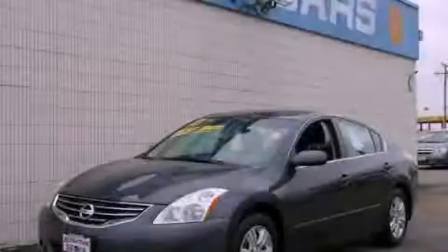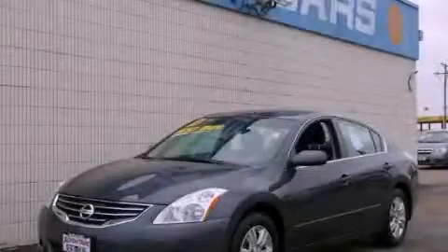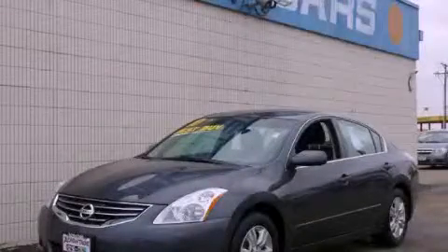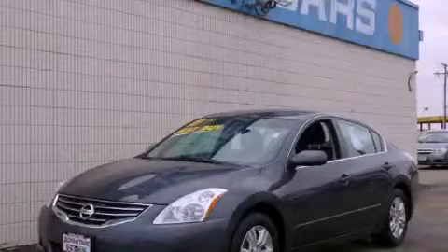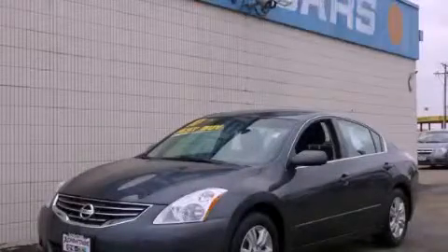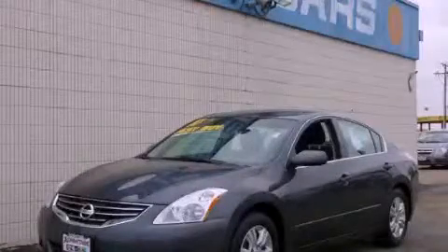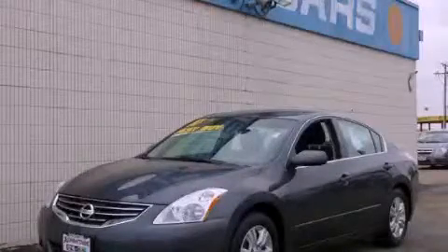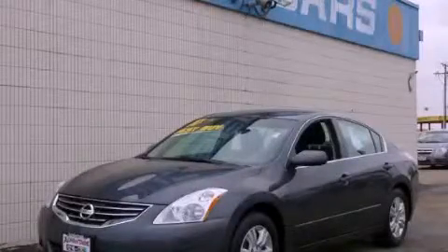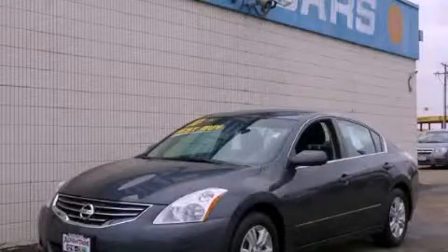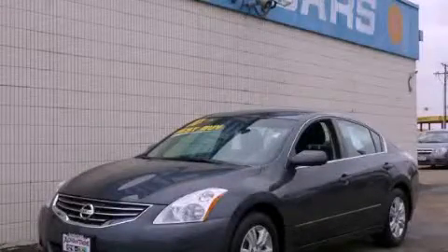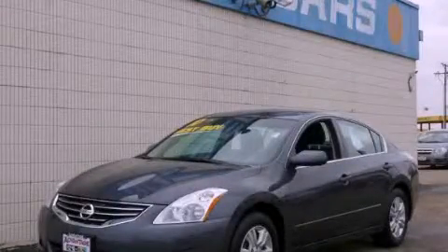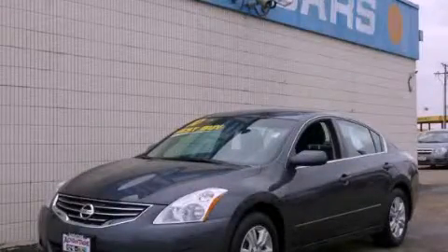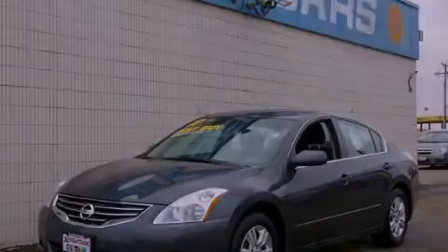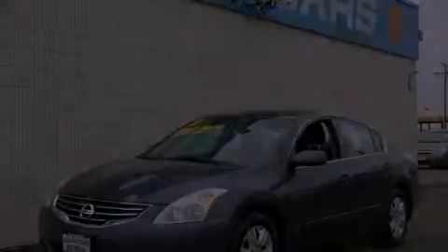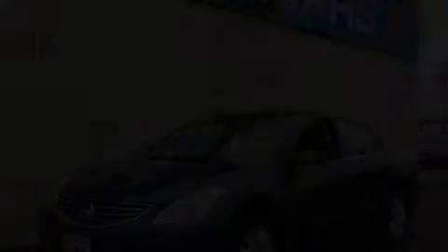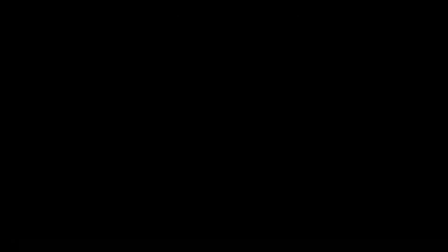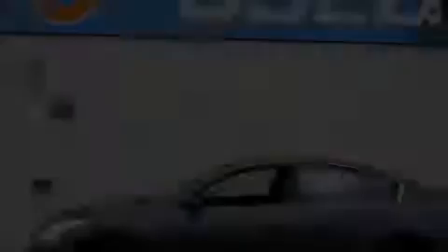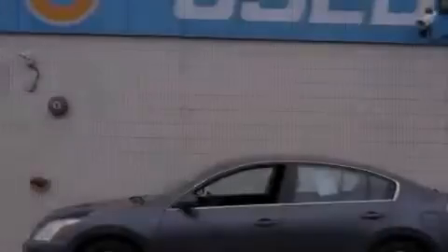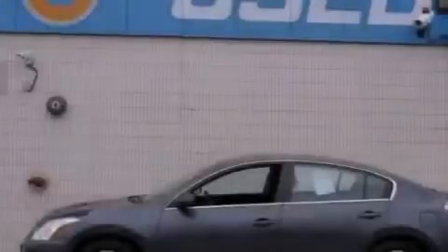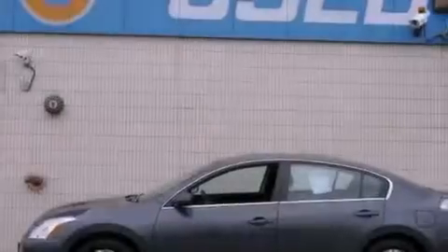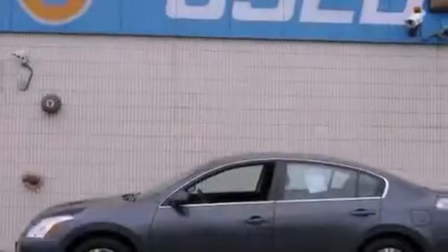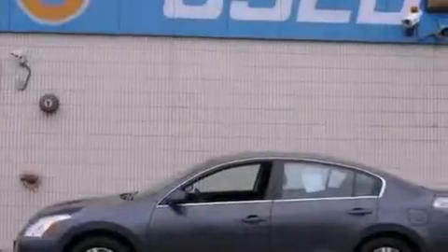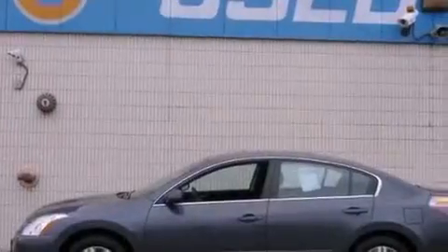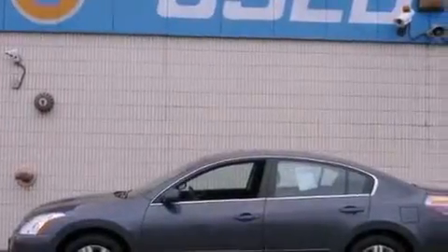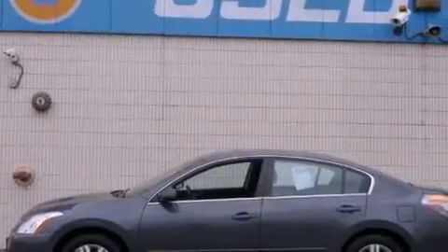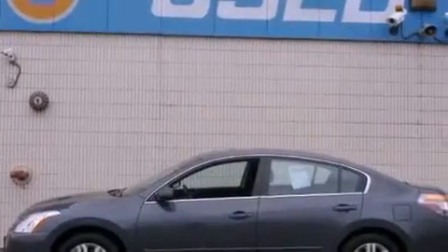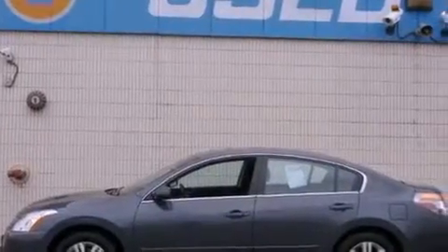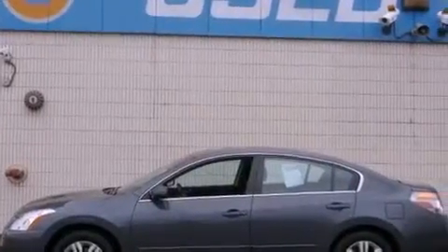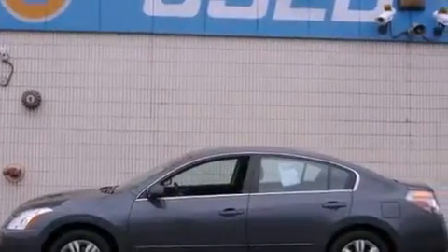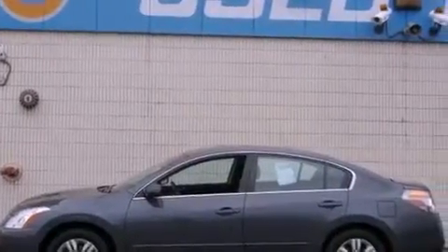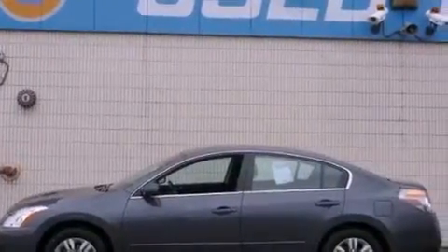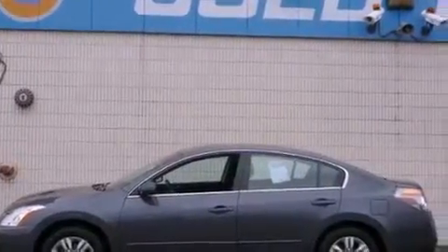This is a 2010 Nissan Altima. It has a 2.5-liter four-cylinder engine and an automatic transmission.